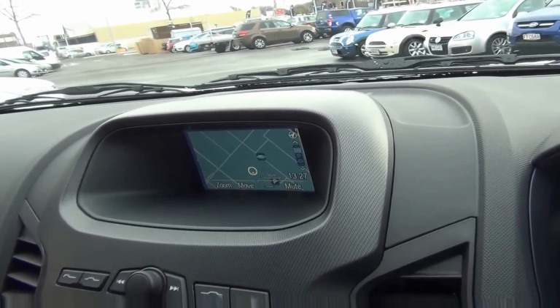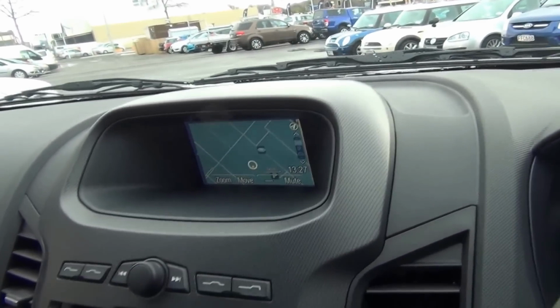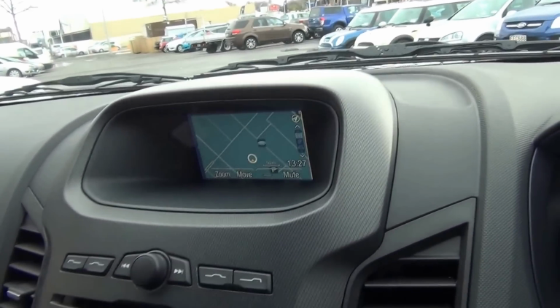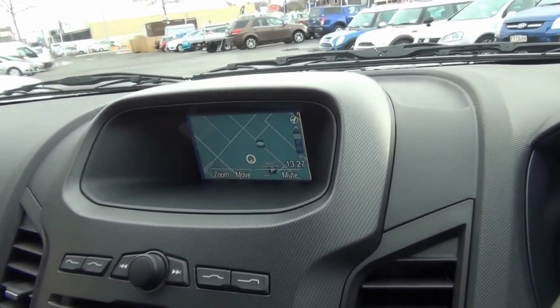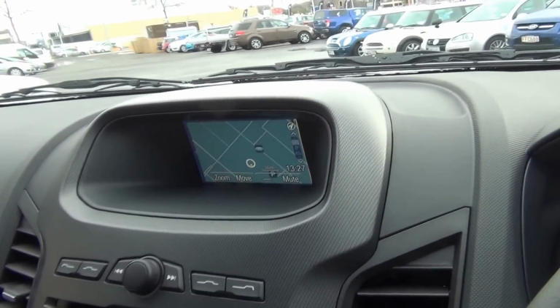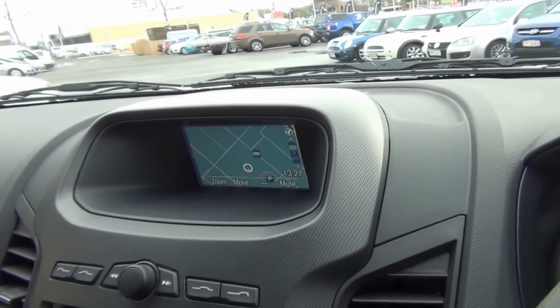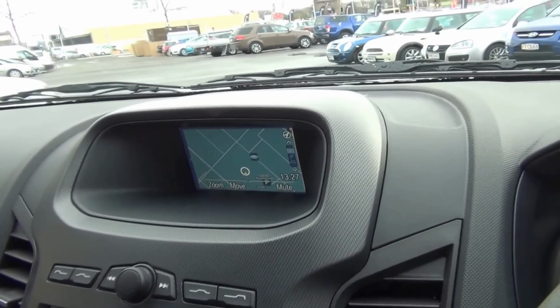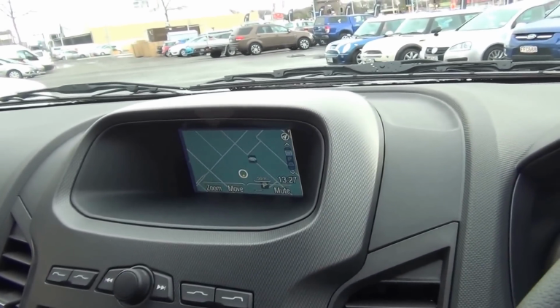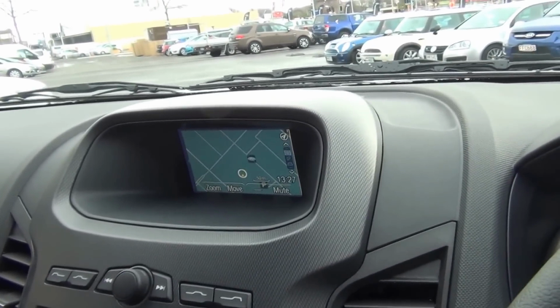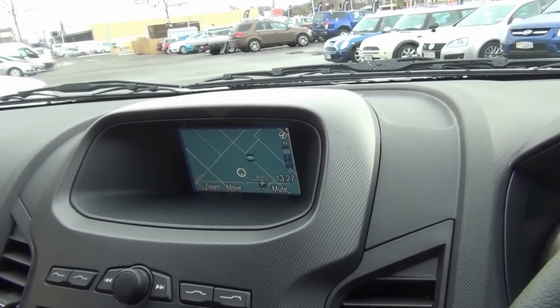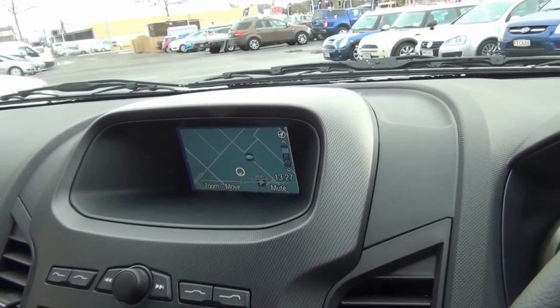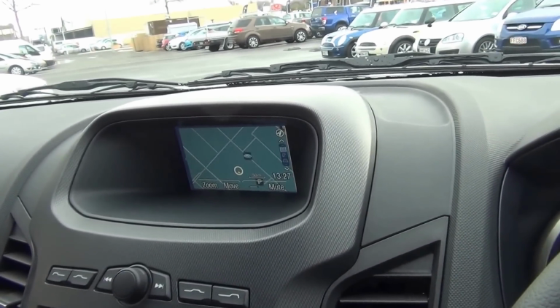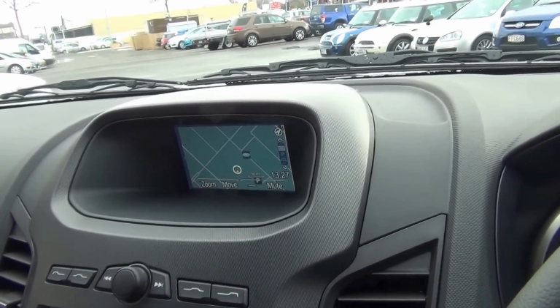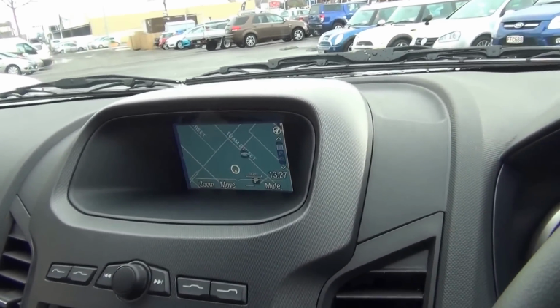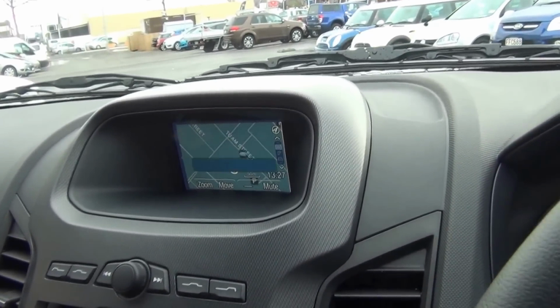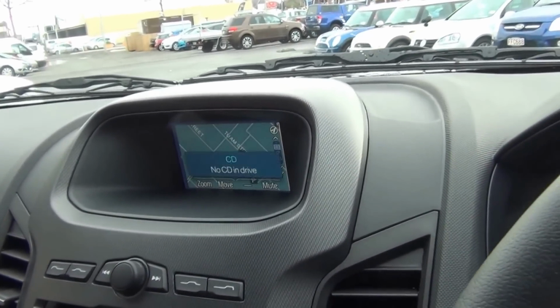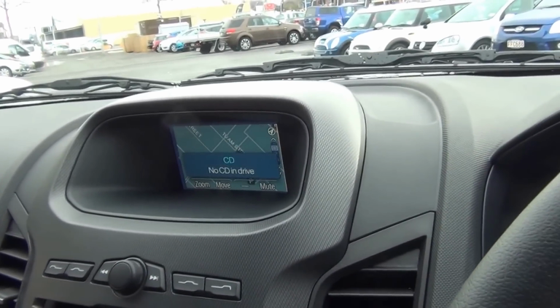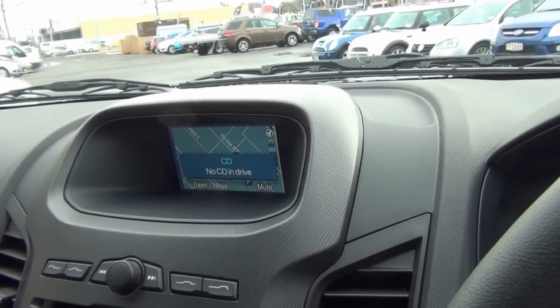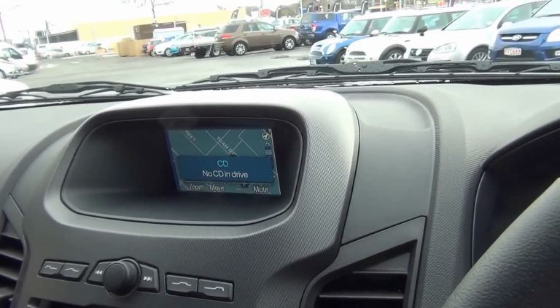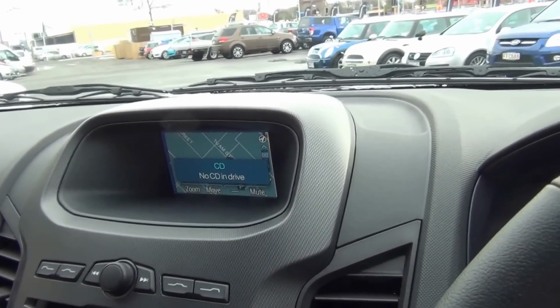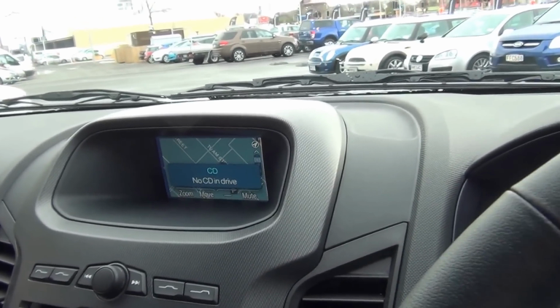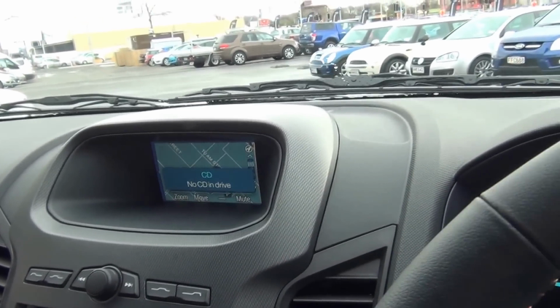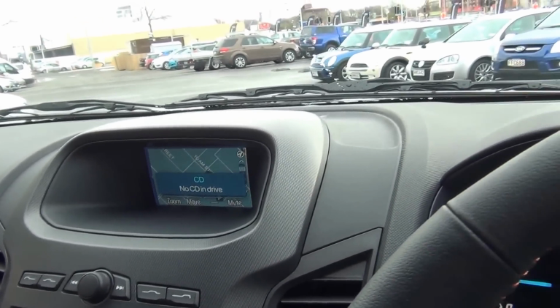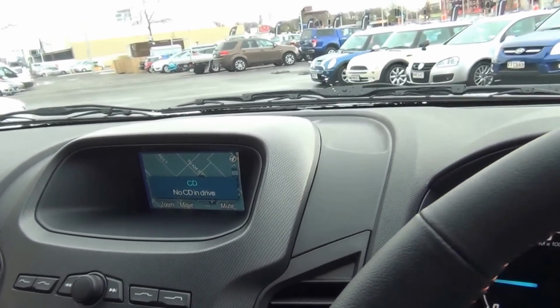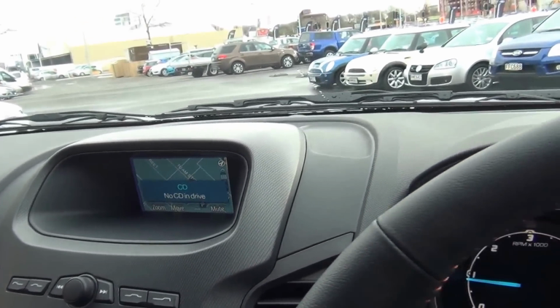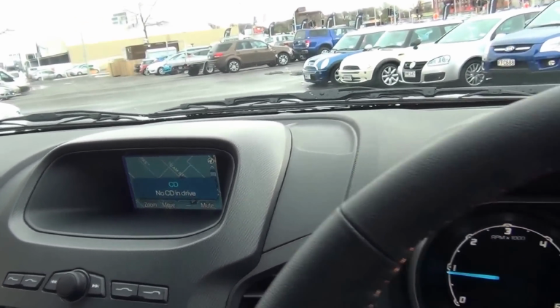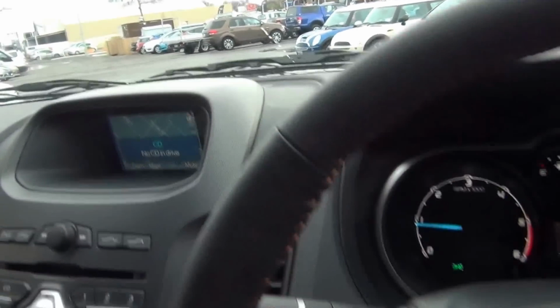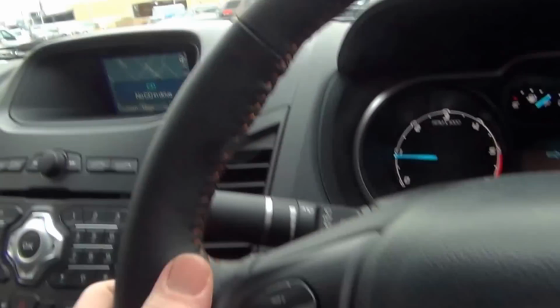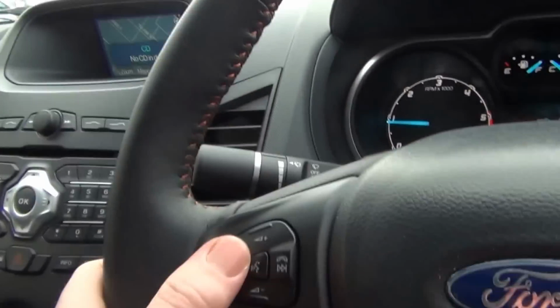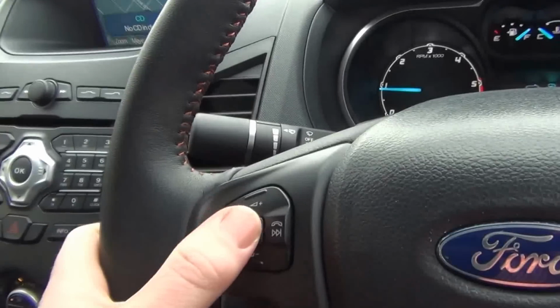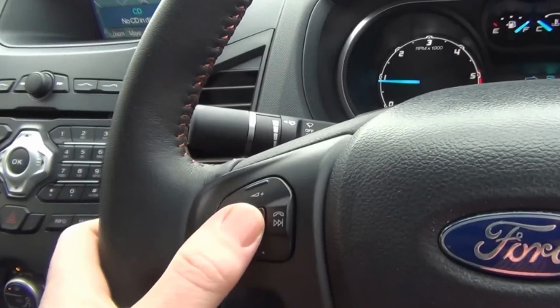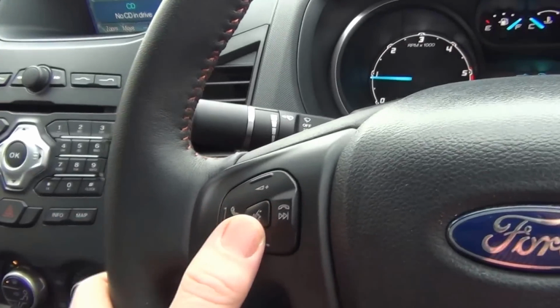The Wildtrack also gains the larger centre screen — the XLT and XL models have a smaller screen. The vehicle also has voice control.